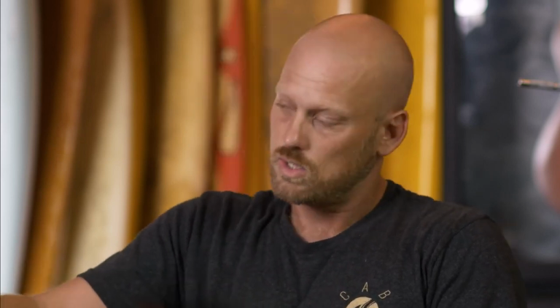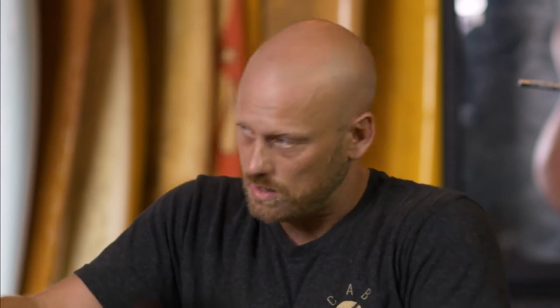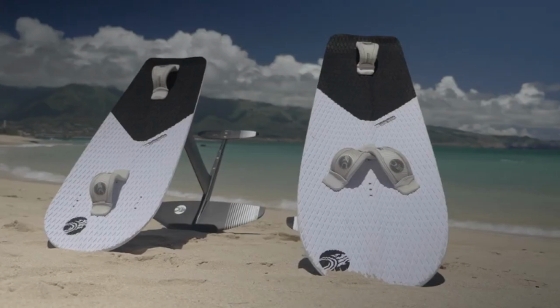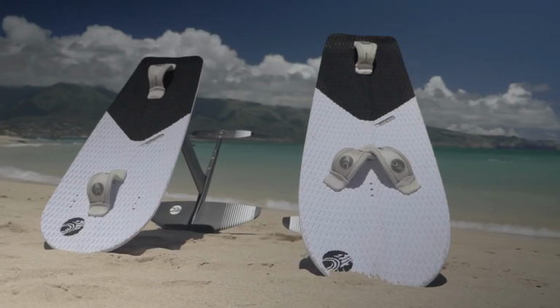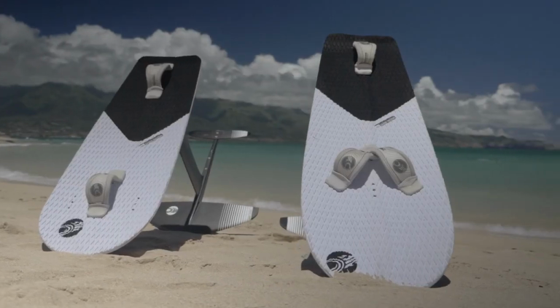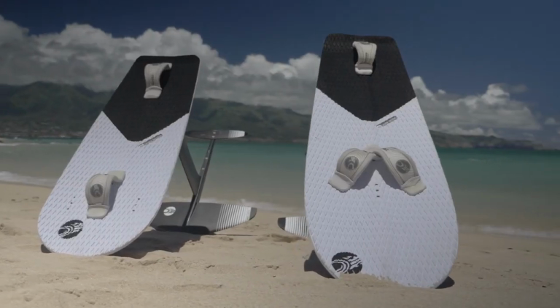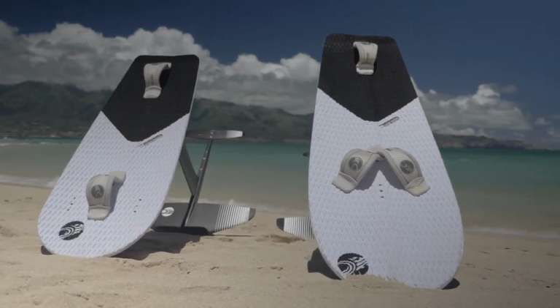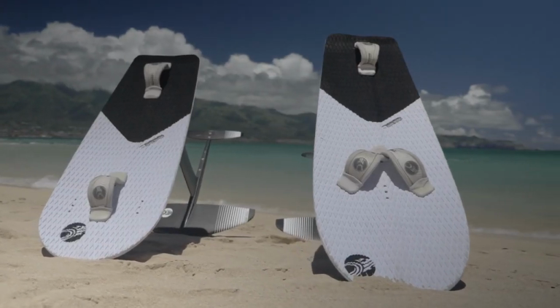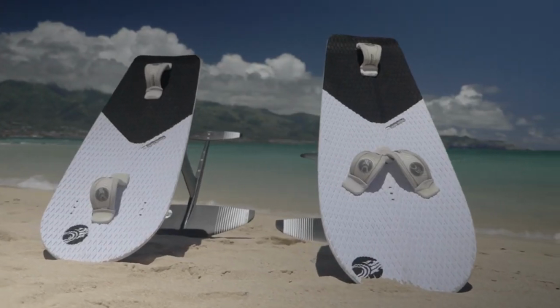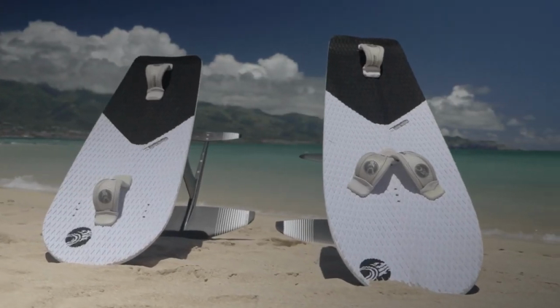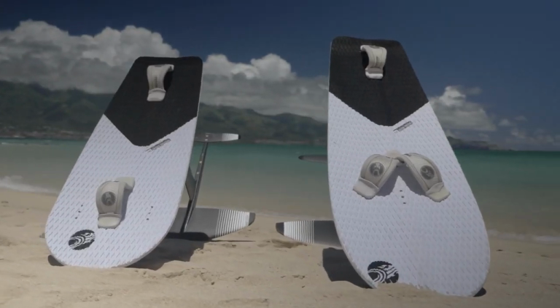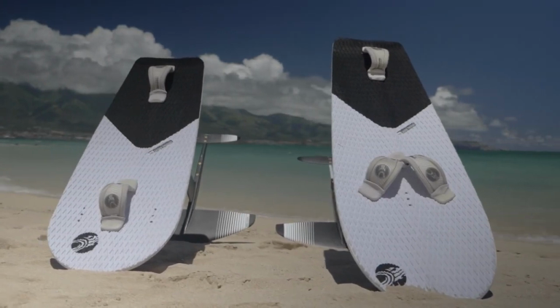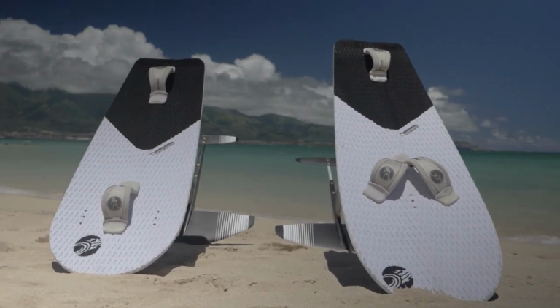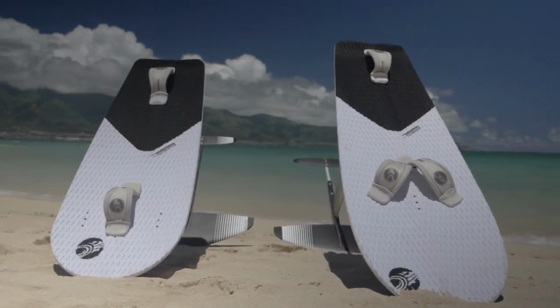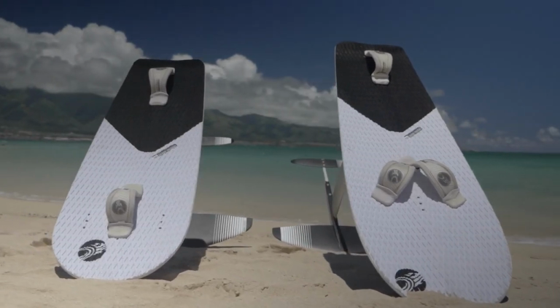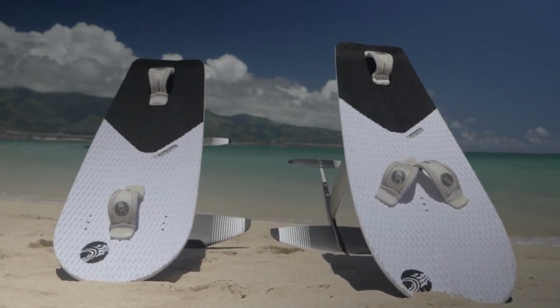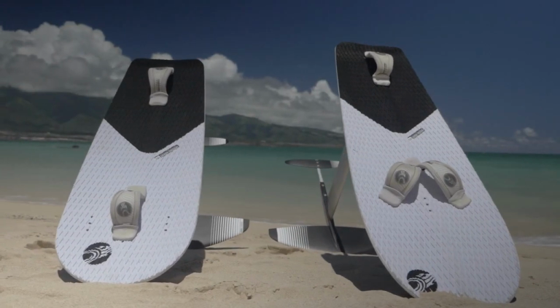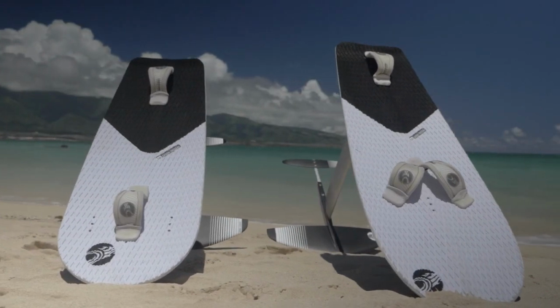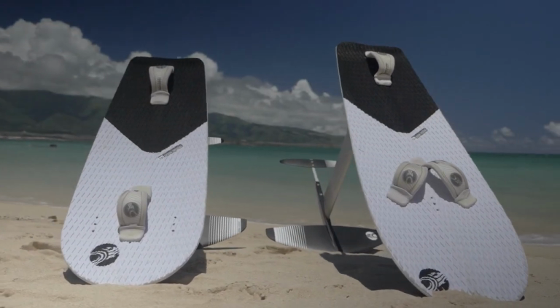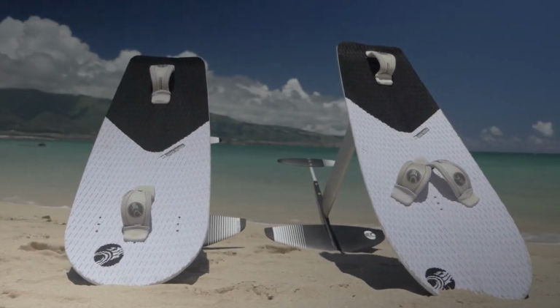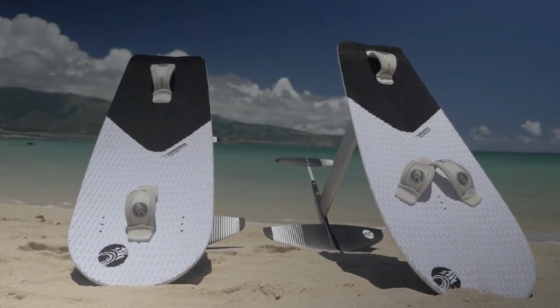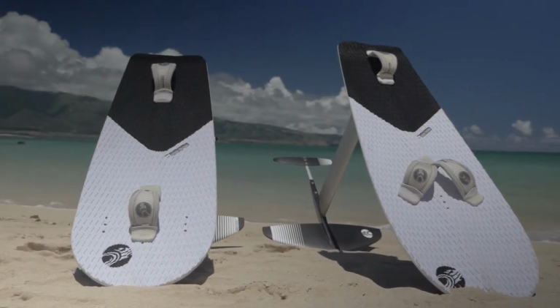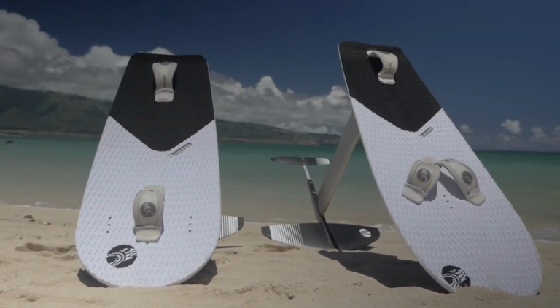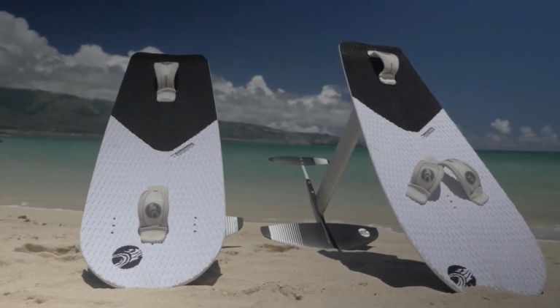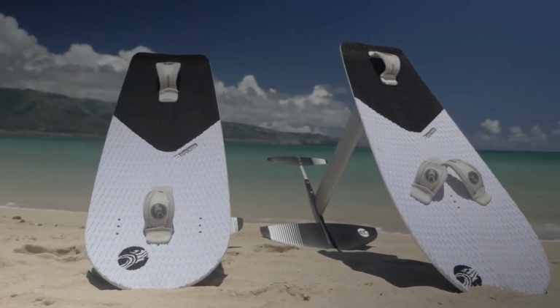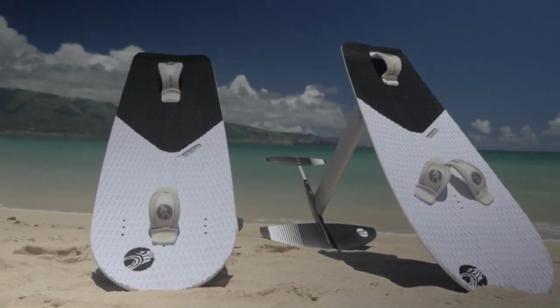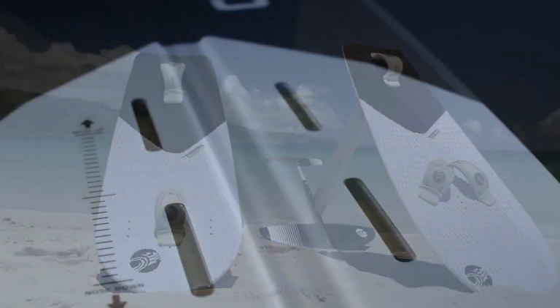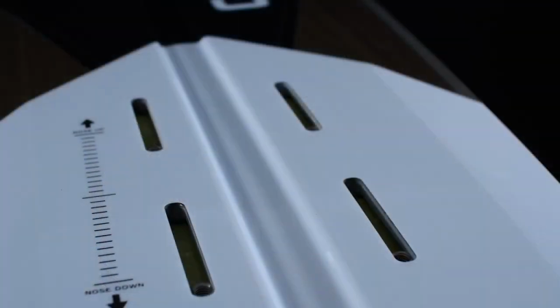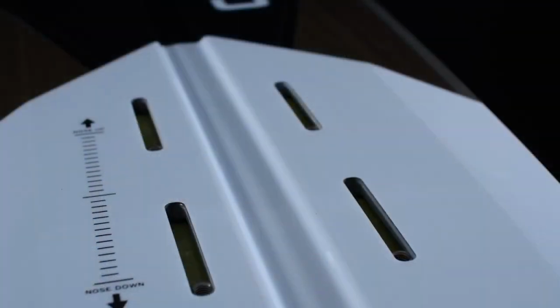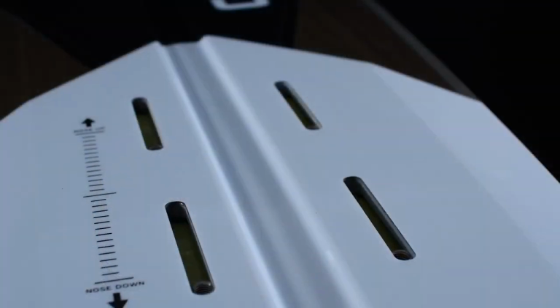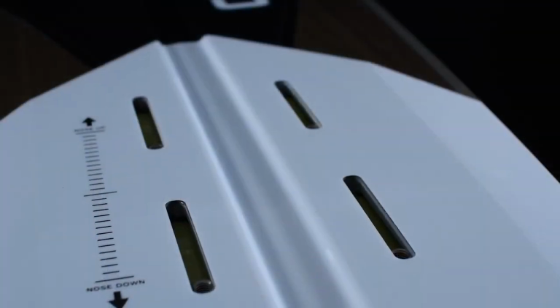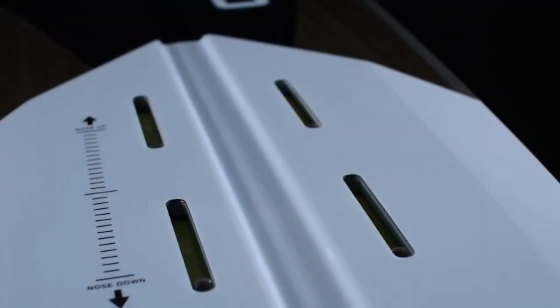Just like all our other foil boards, it has two strap options you can put on — either the V in the front or the inline — and it's got foil tracks.